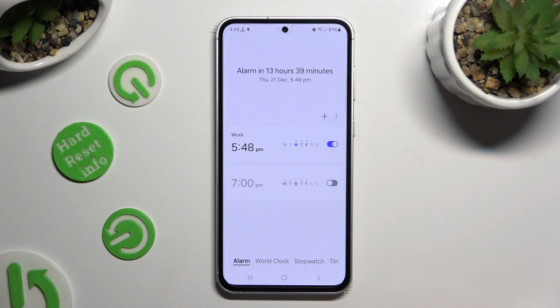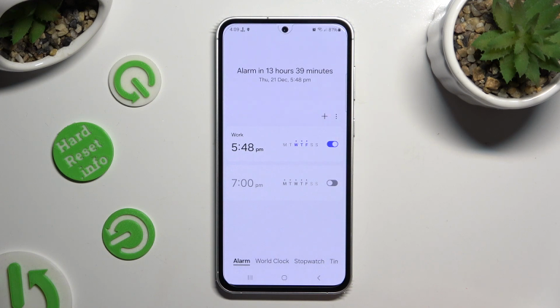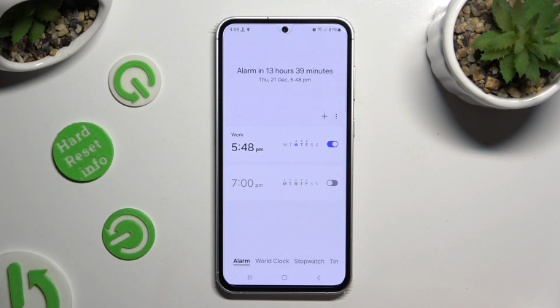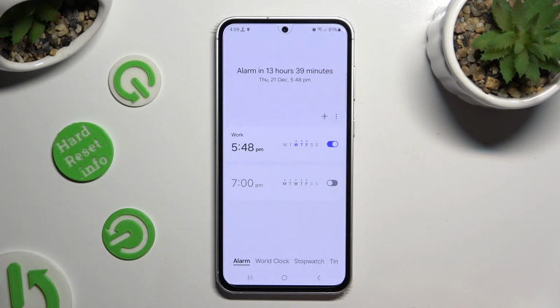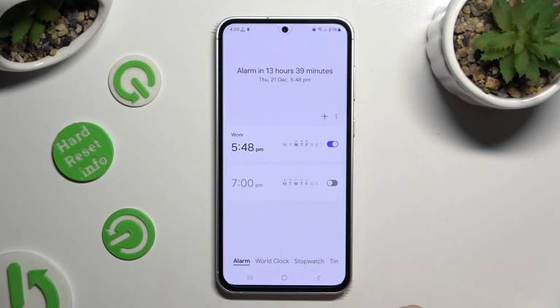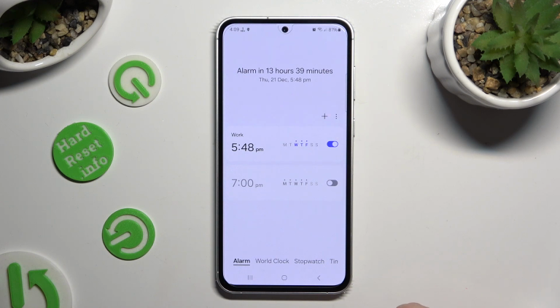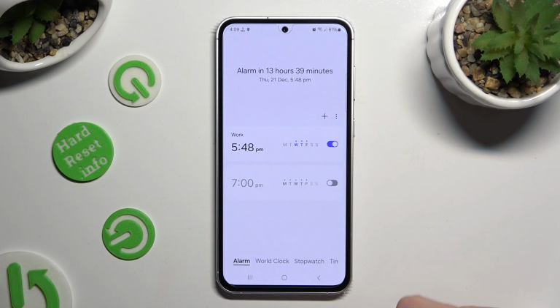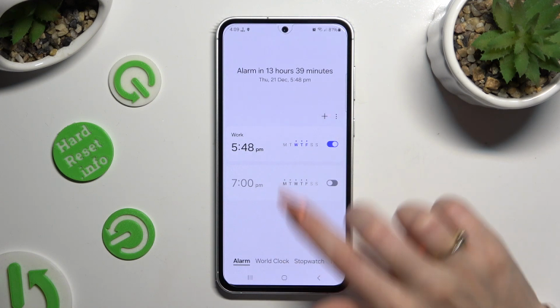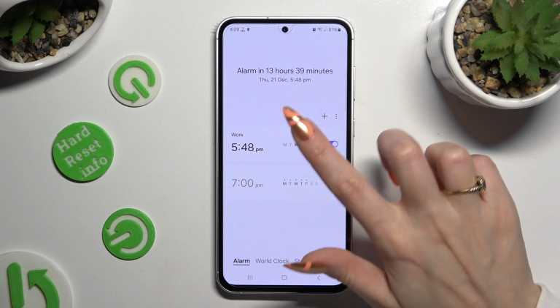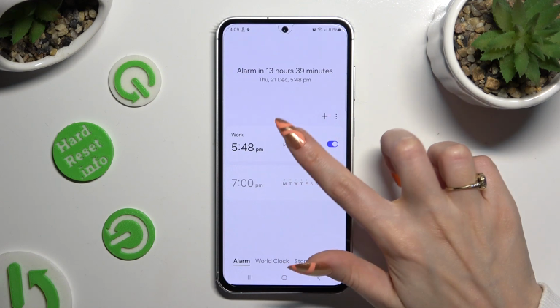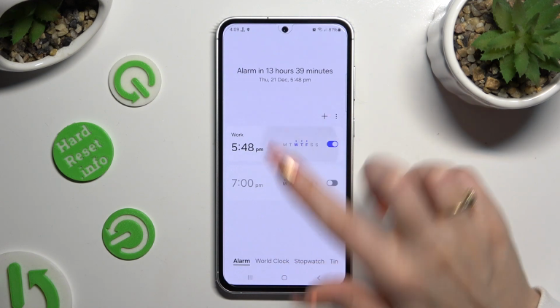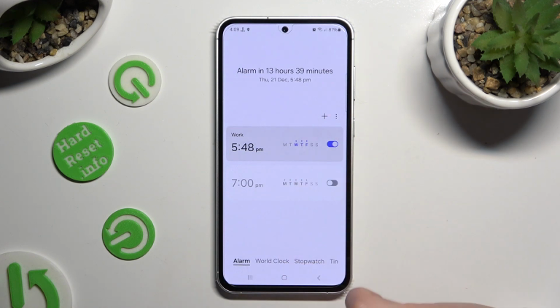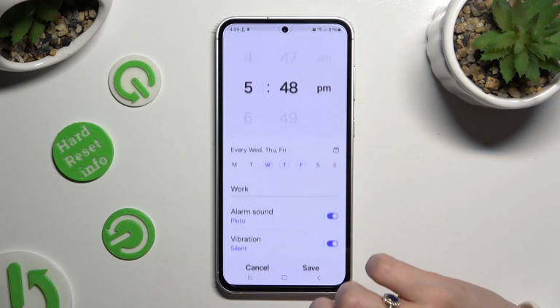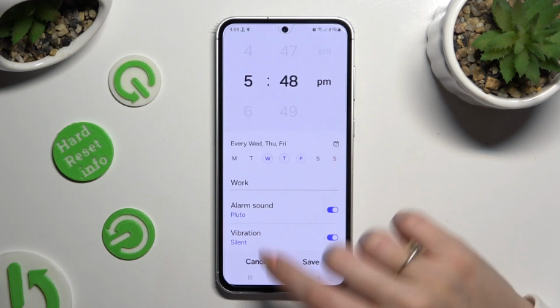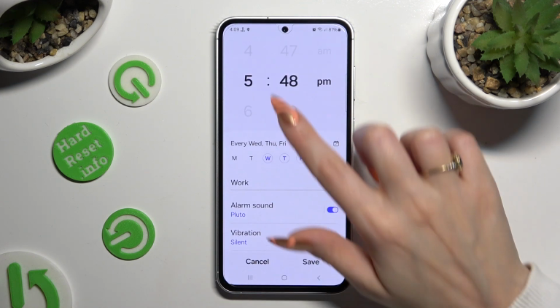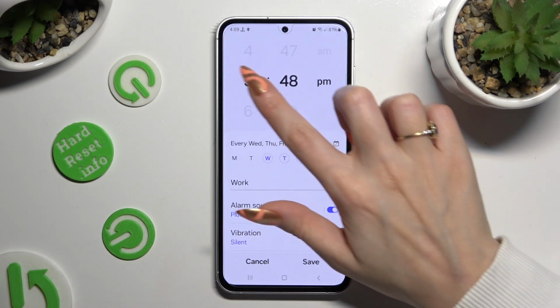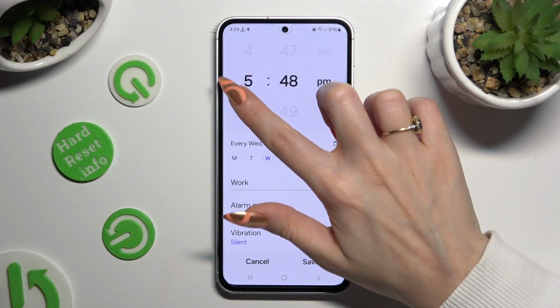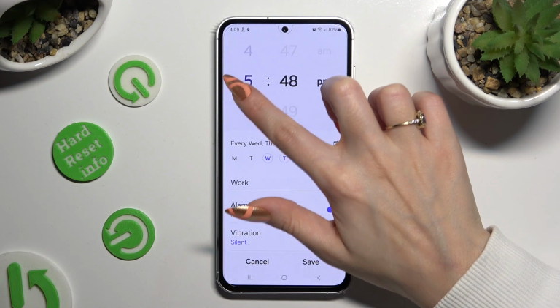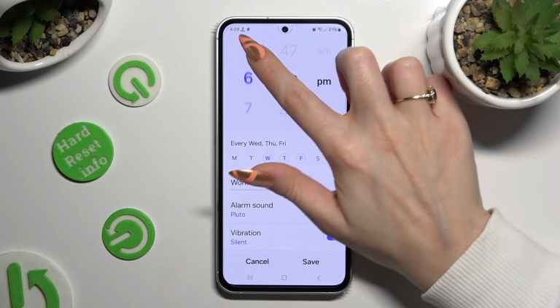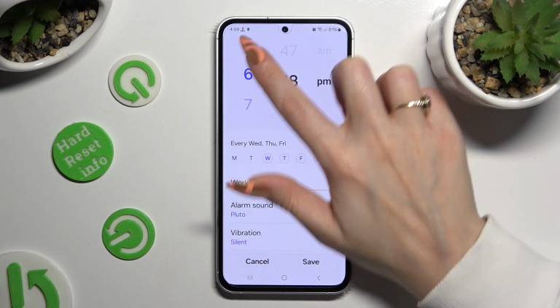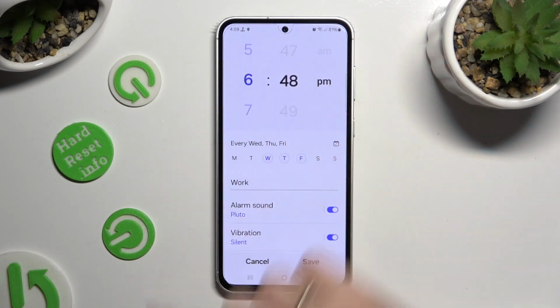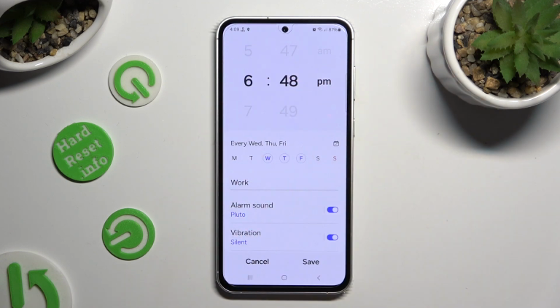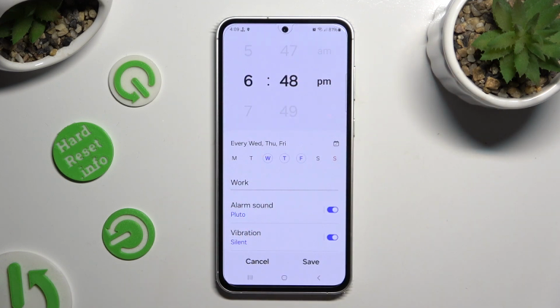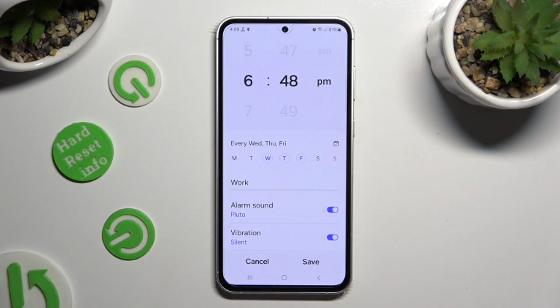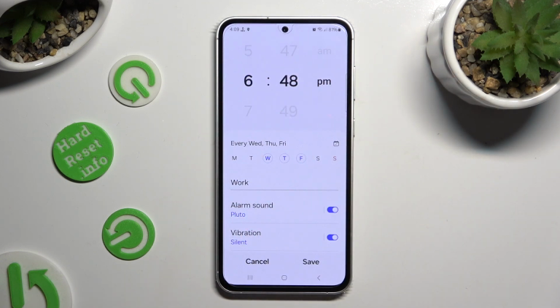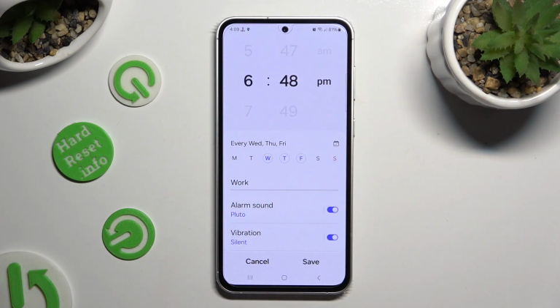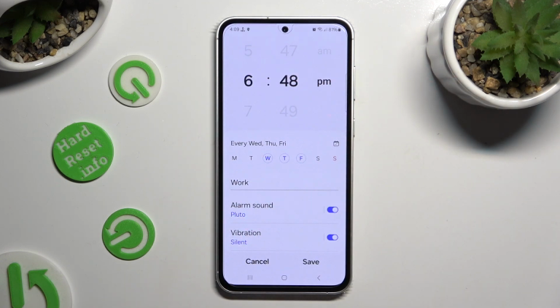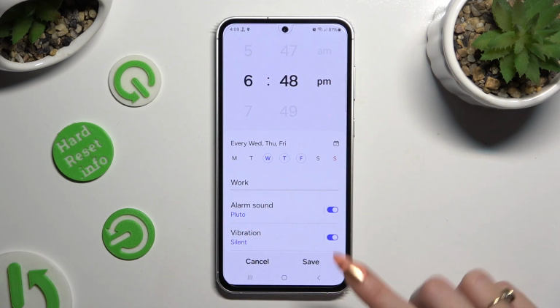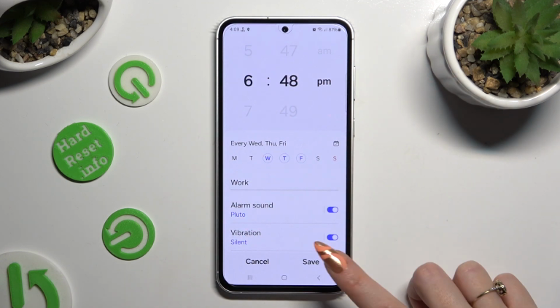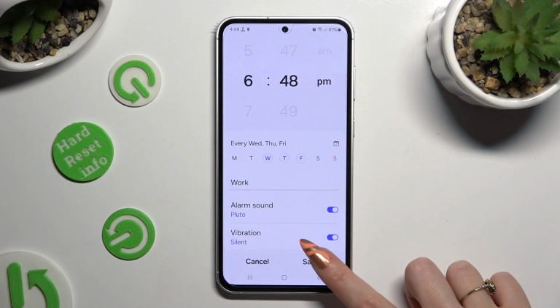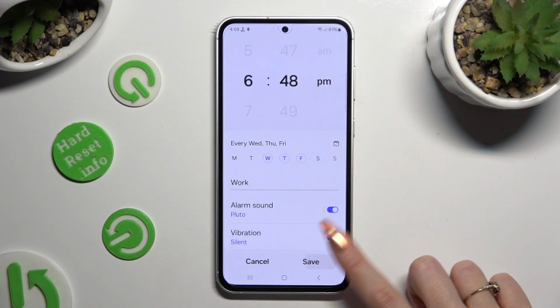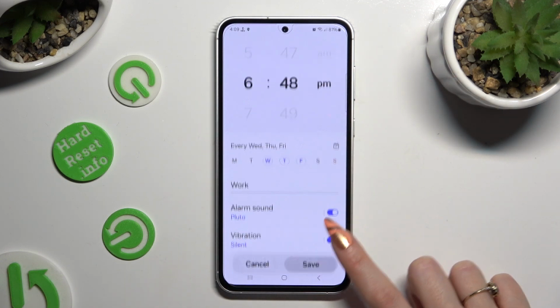To make some changes, click on it, change whatever you want to, and click on save.